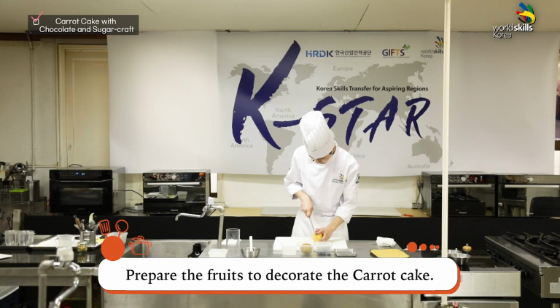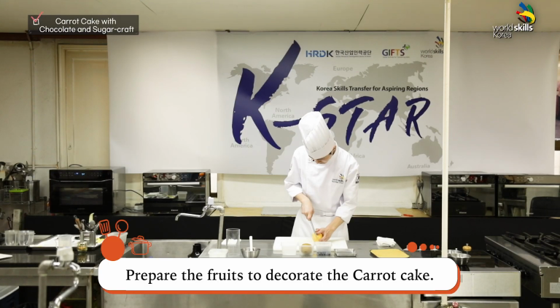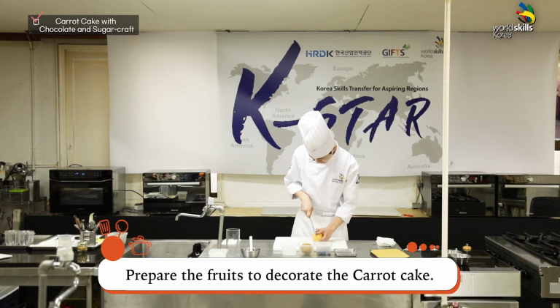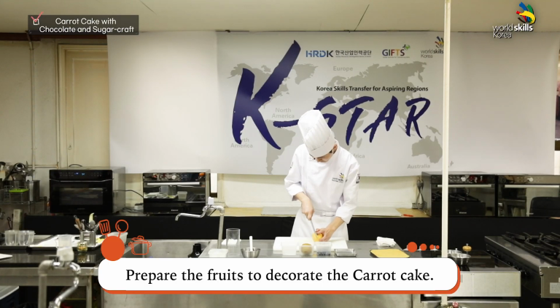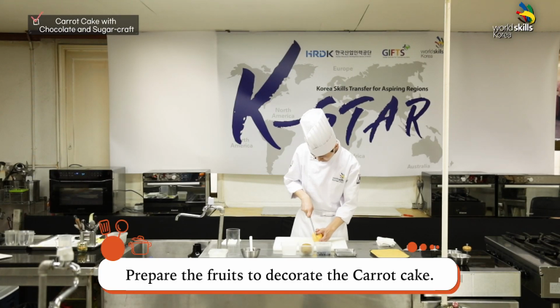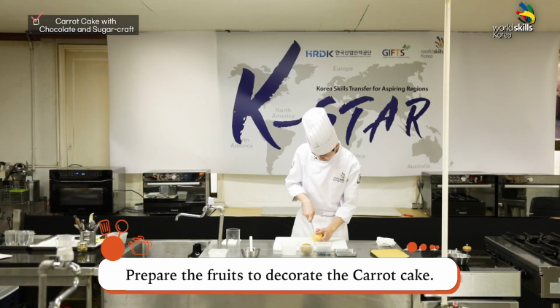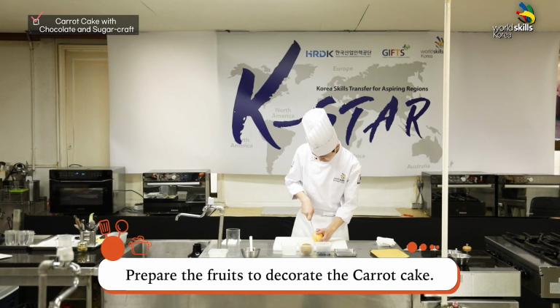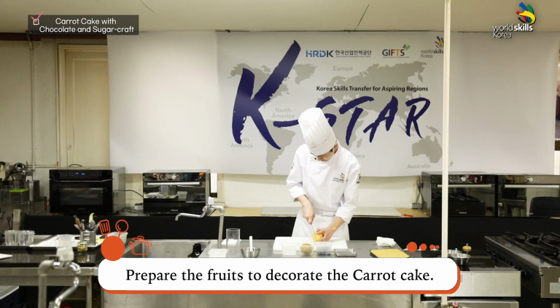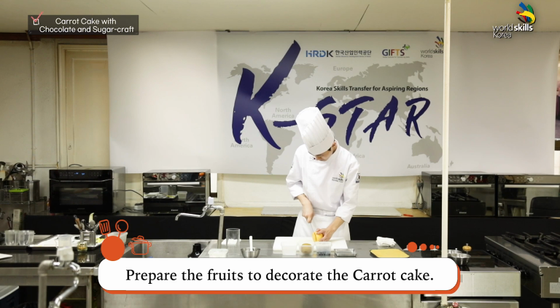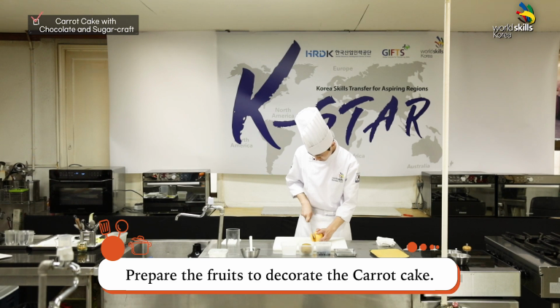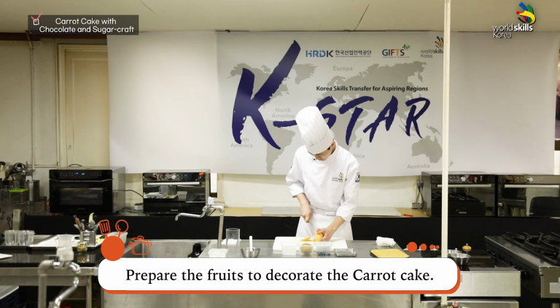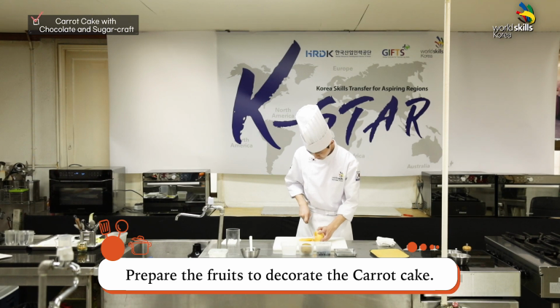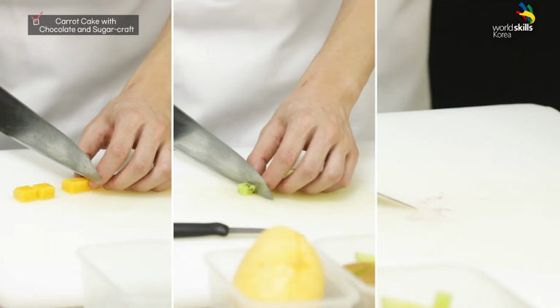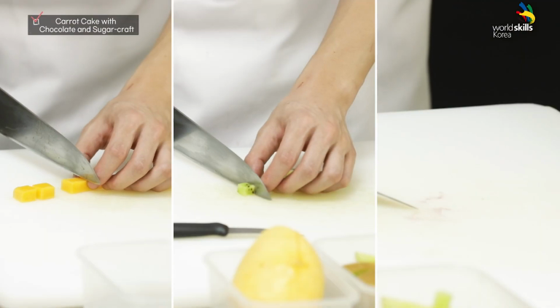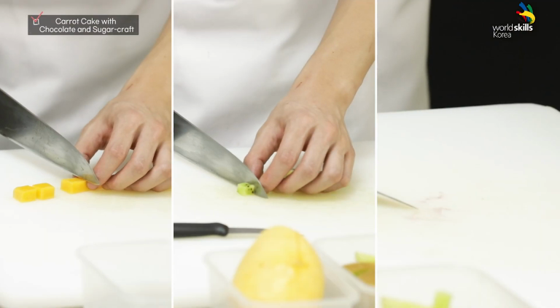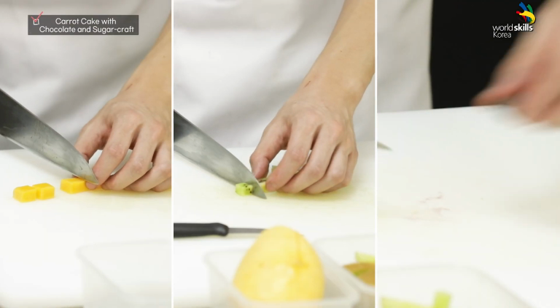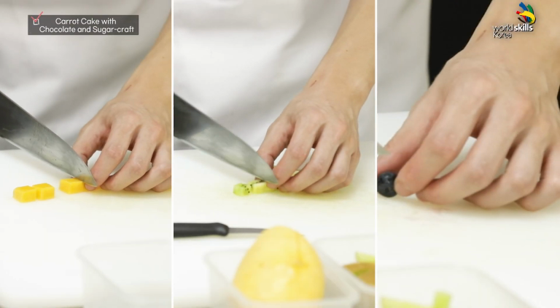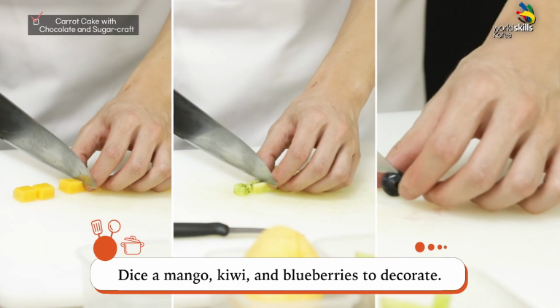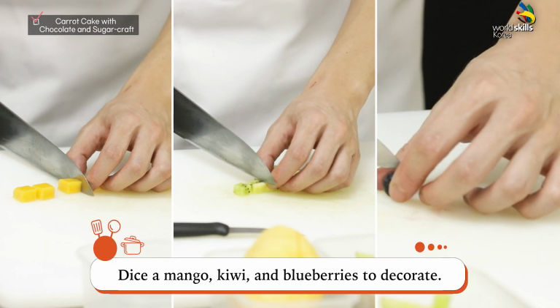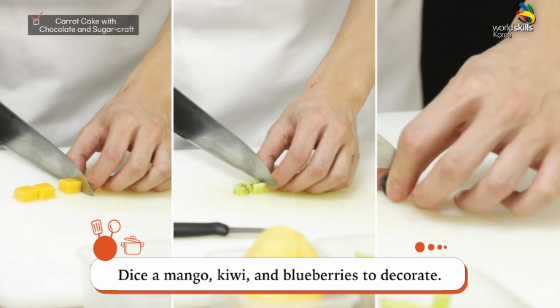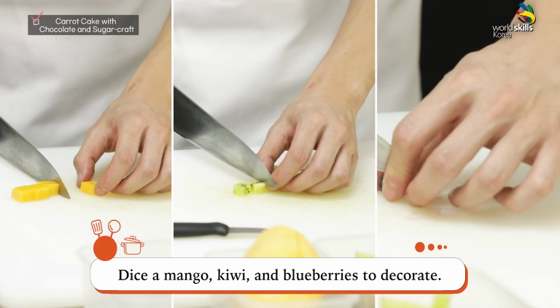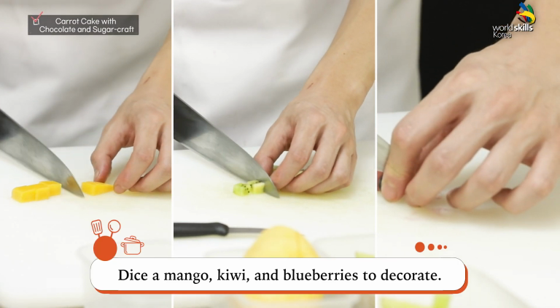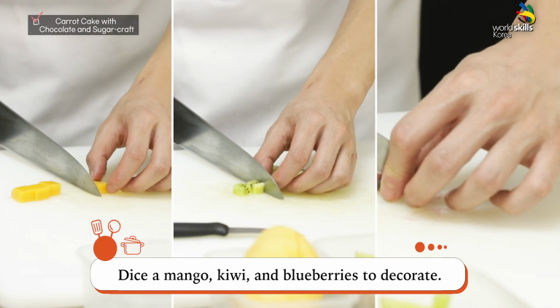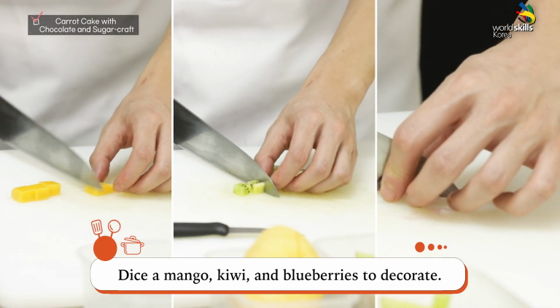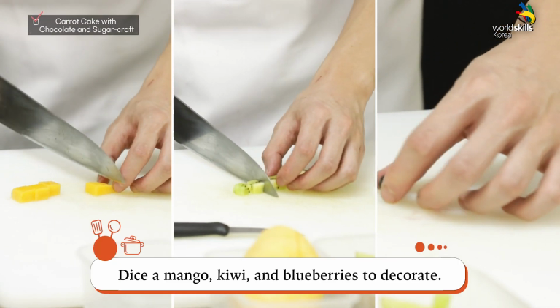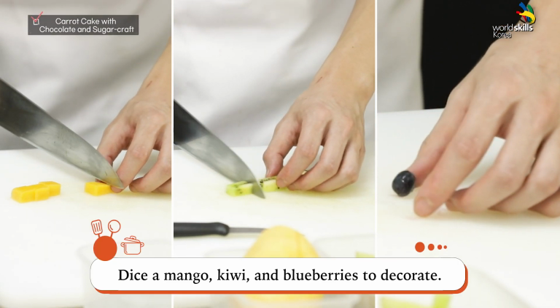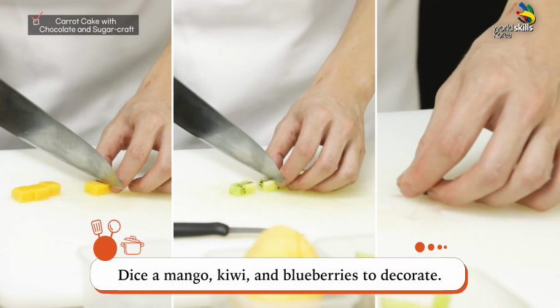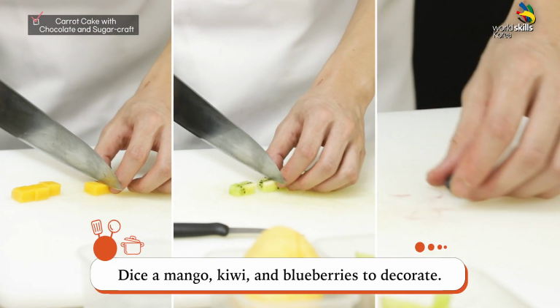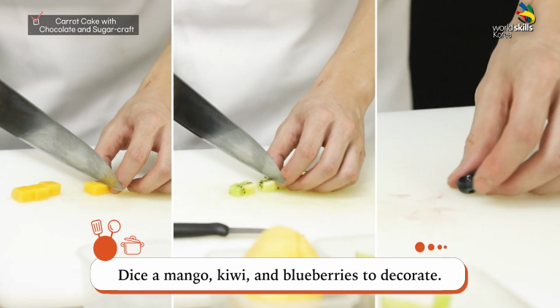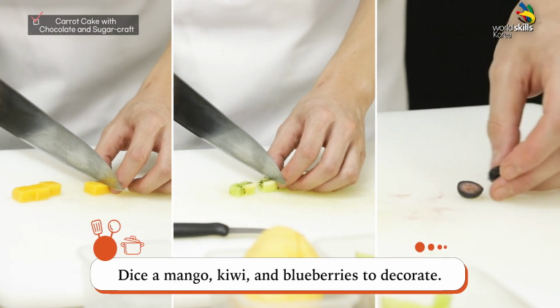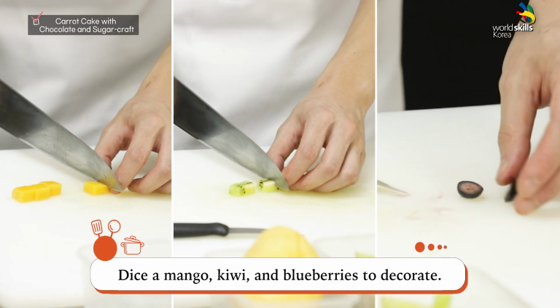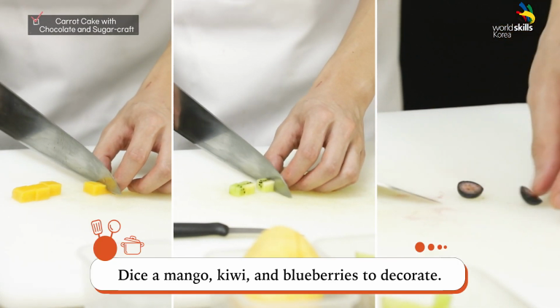Prepare the fruits to decorate the carrot cake. Dice a mango, kiwi, and blueberries to decorate.